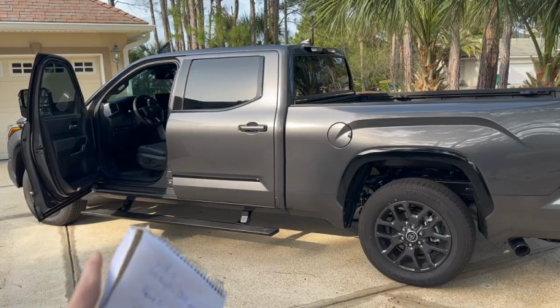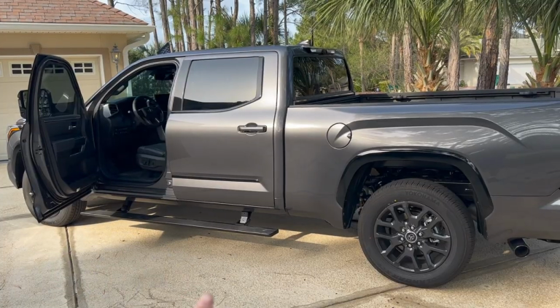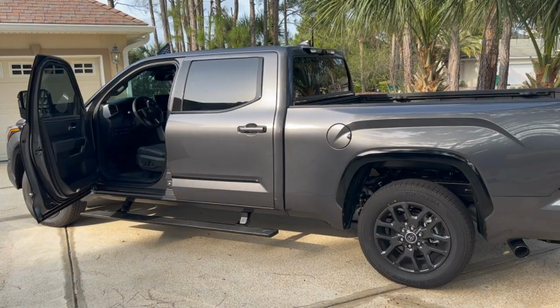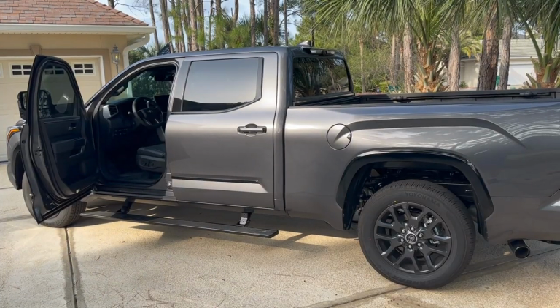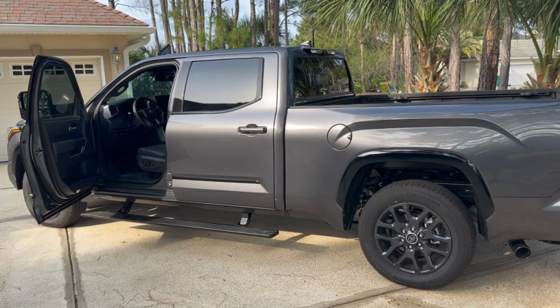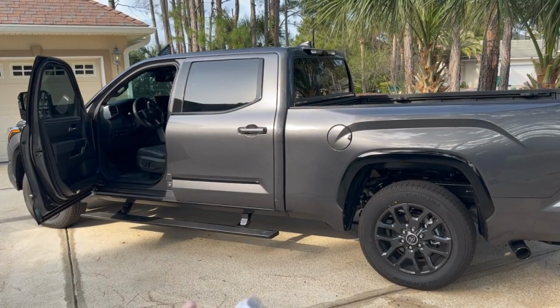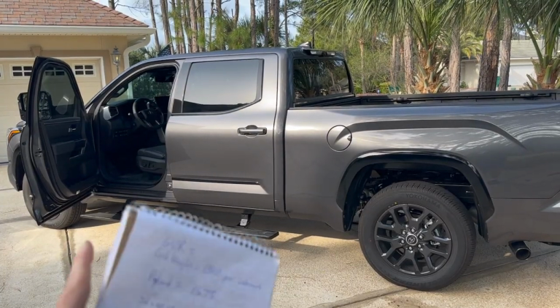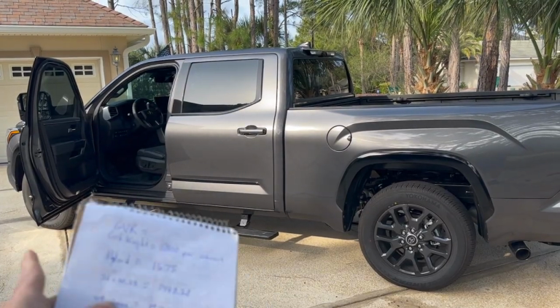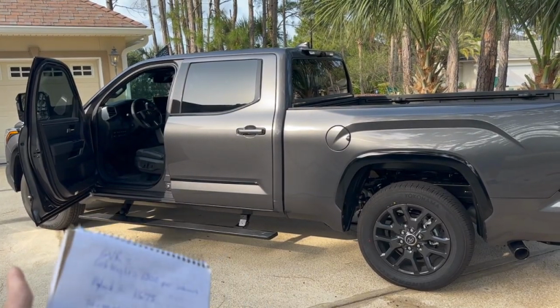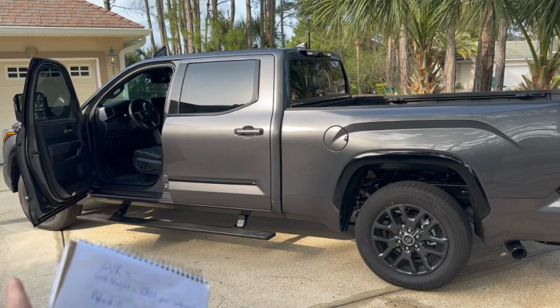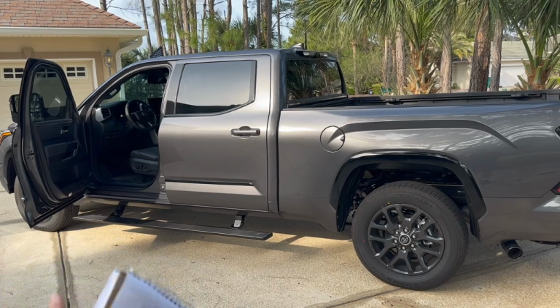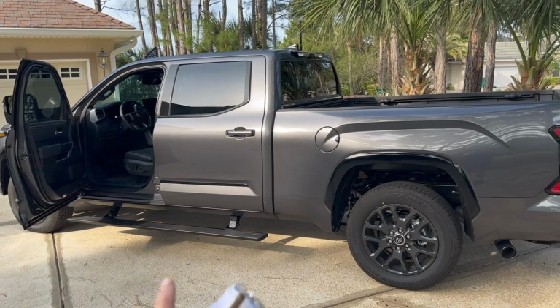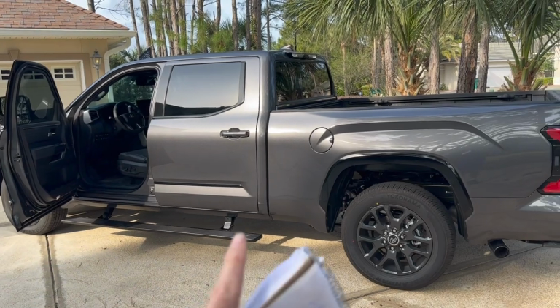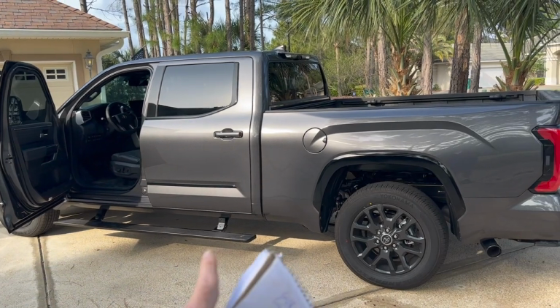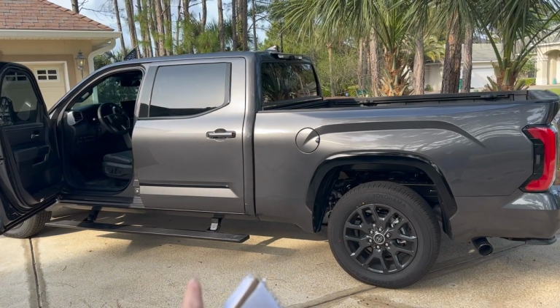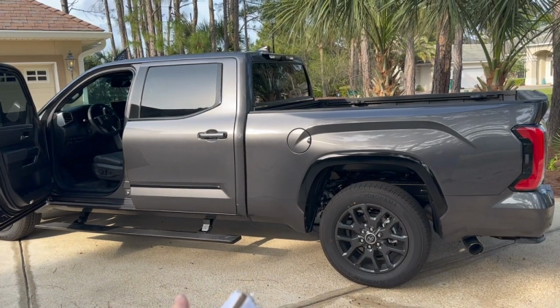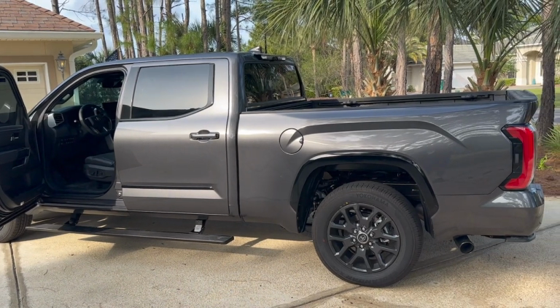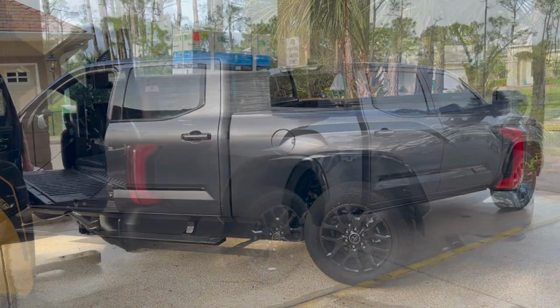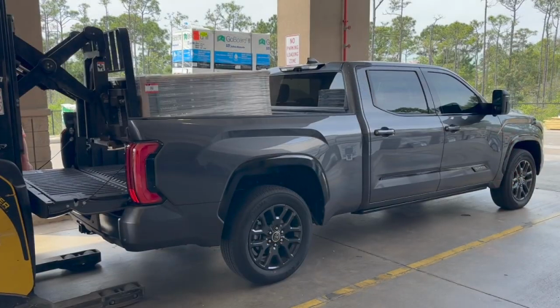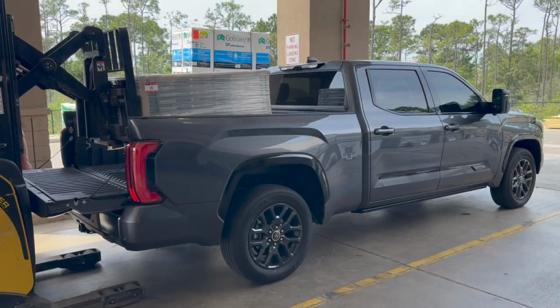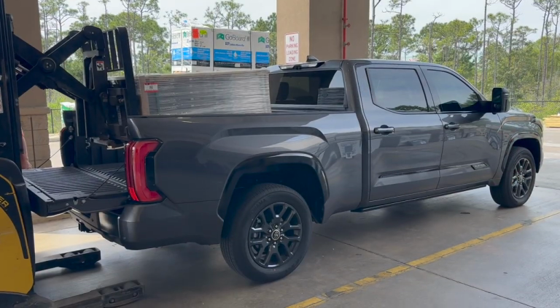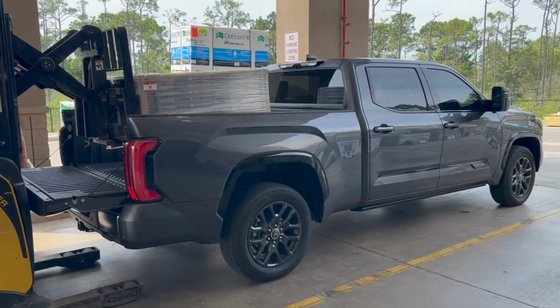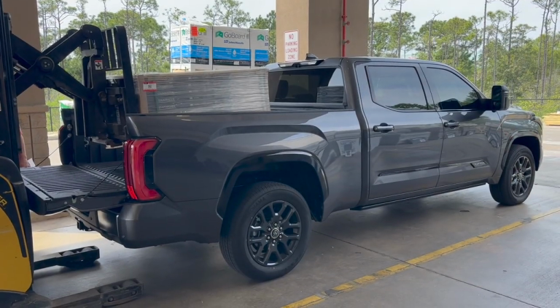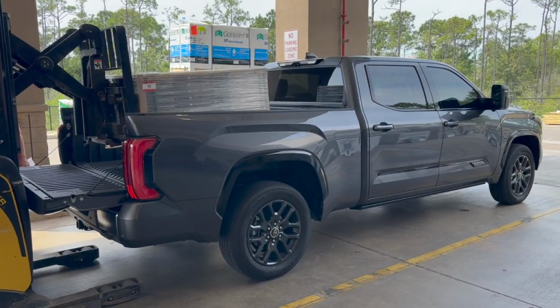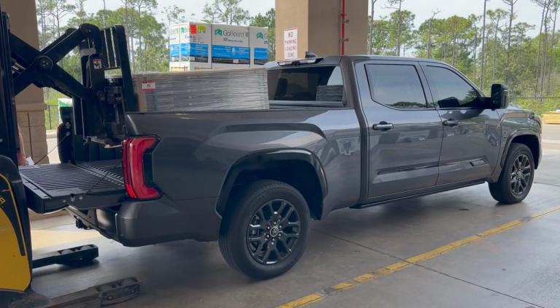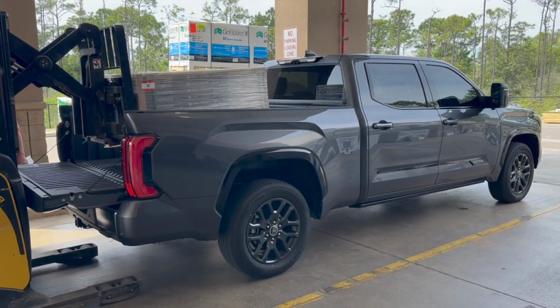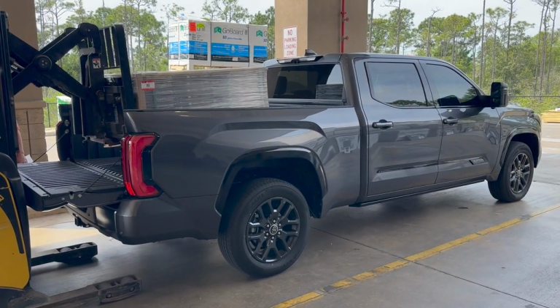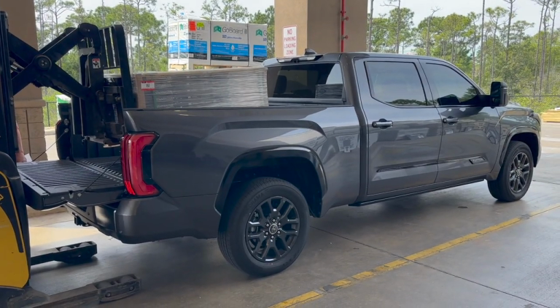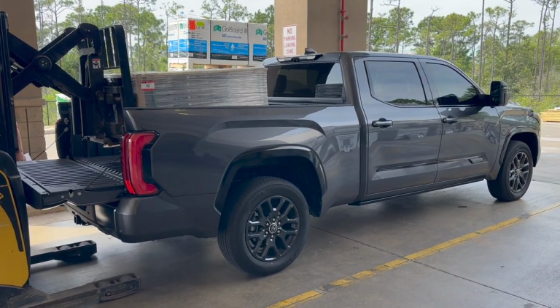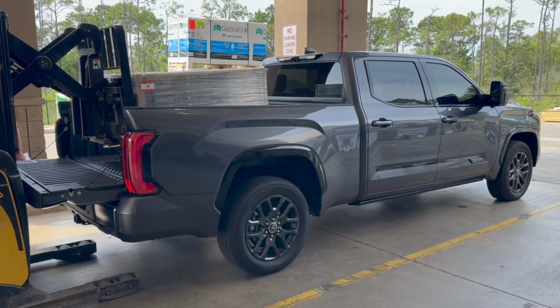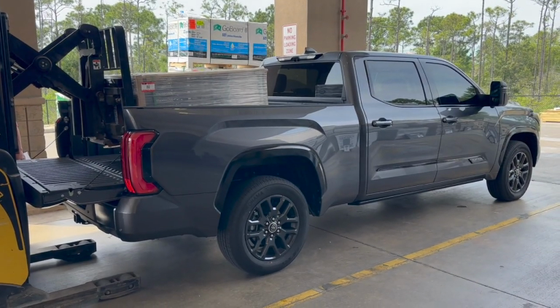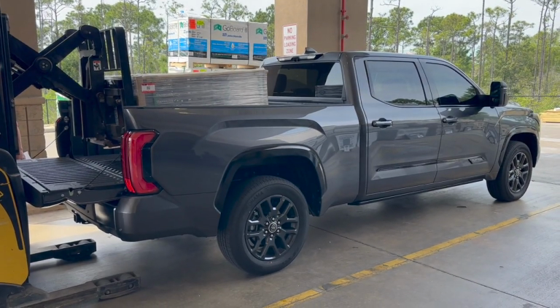What that payload capacity includes is the people in the vehicle, the gas that you're carrying, anything in the bed — that all adds up to the payload.